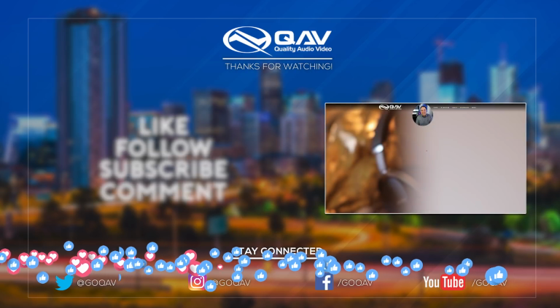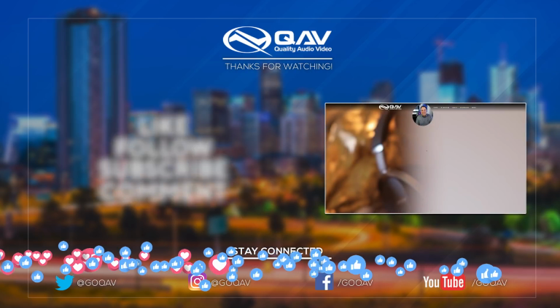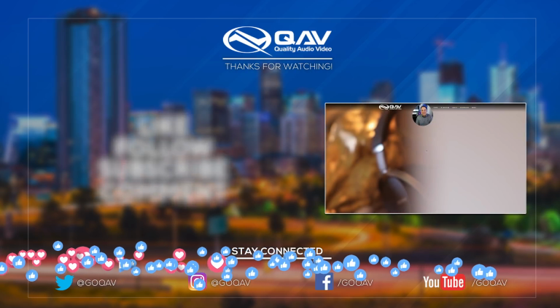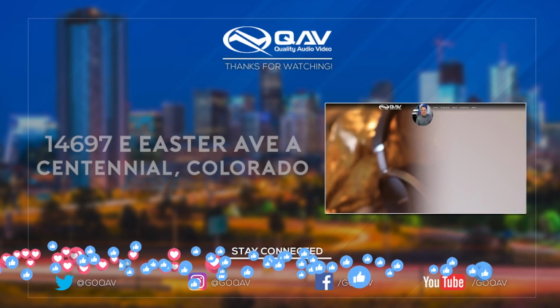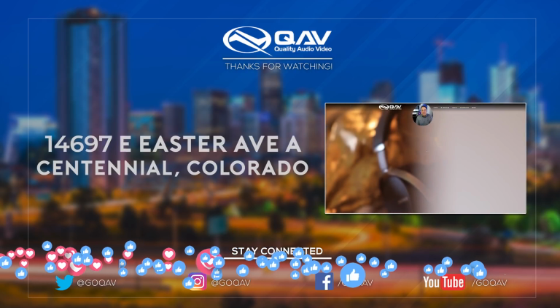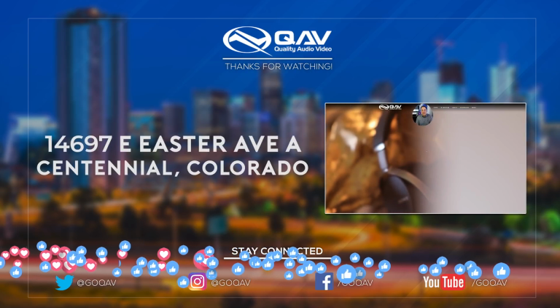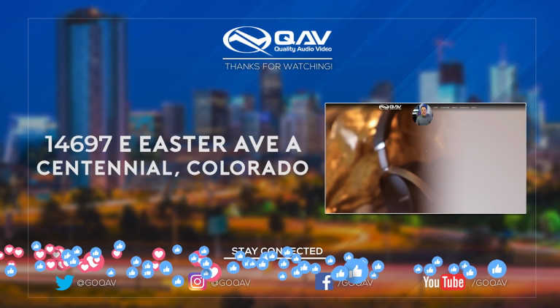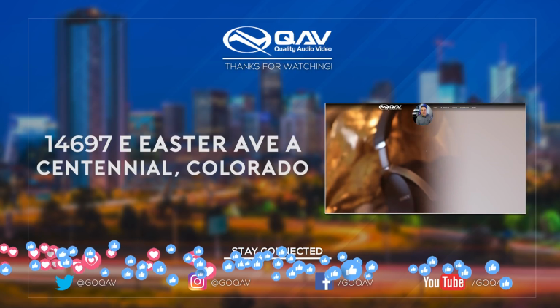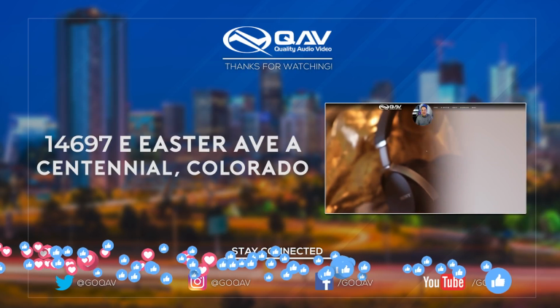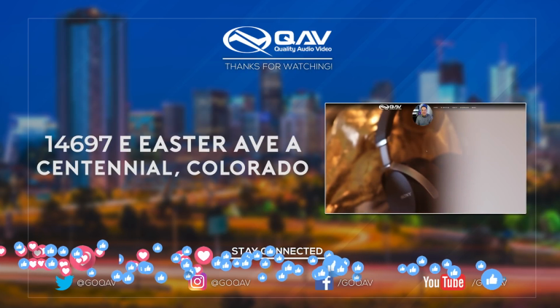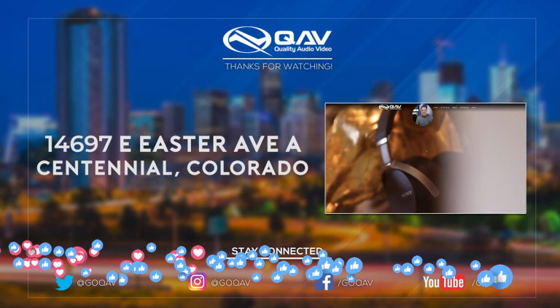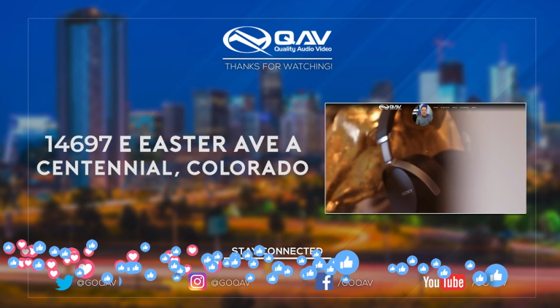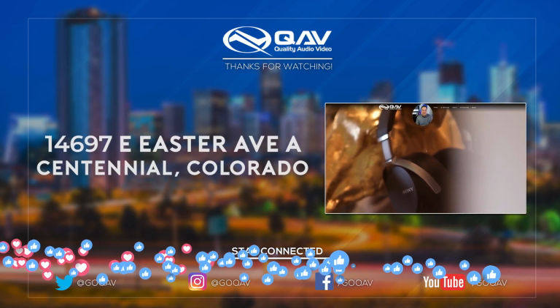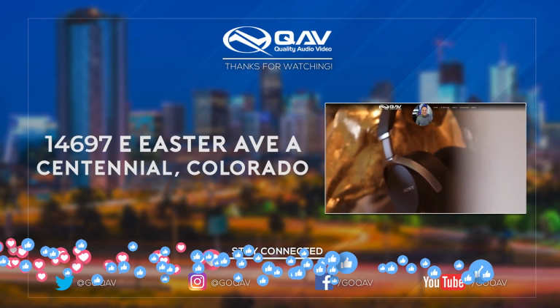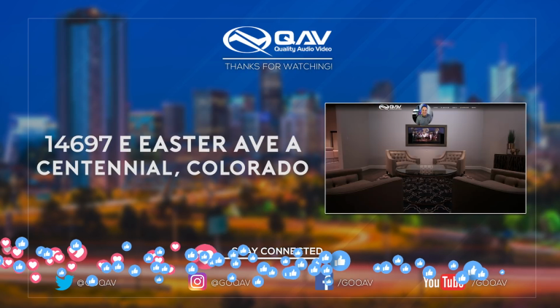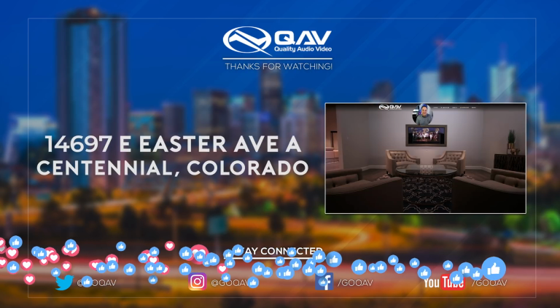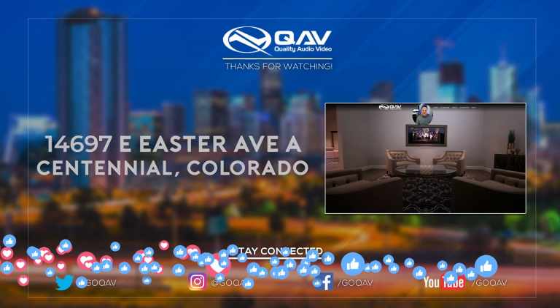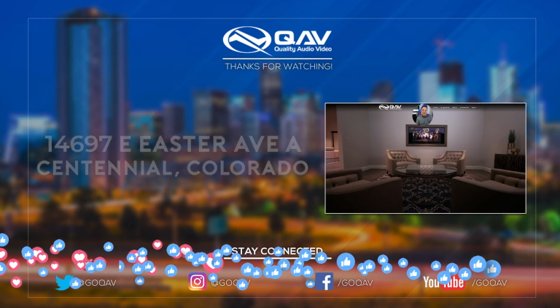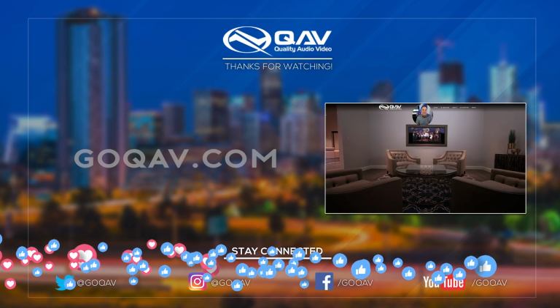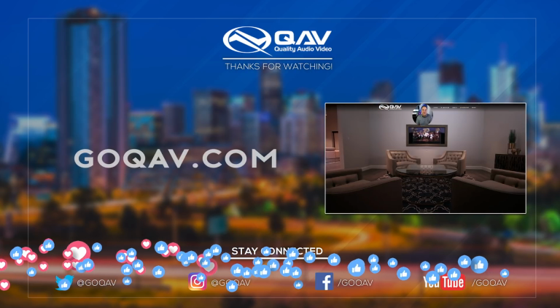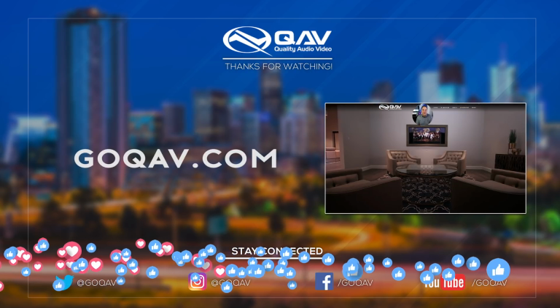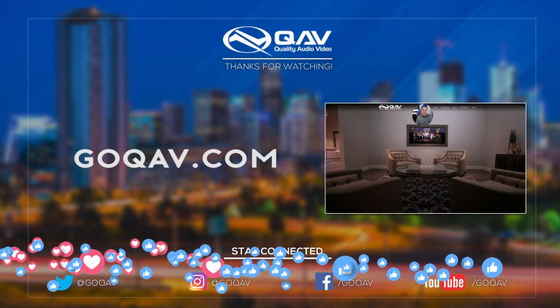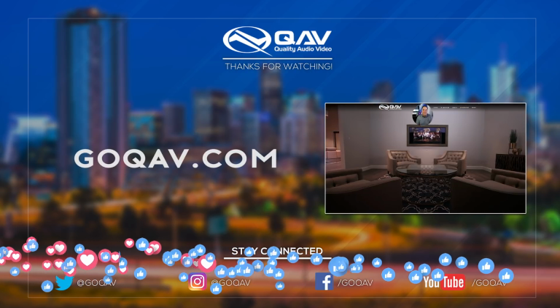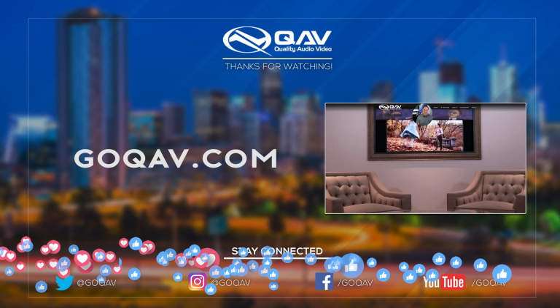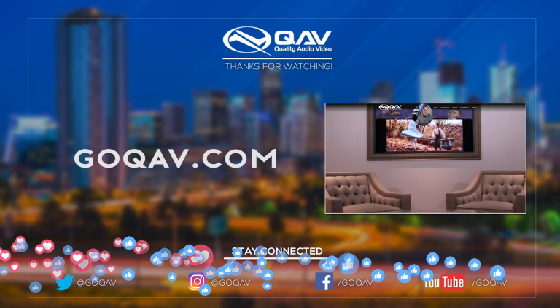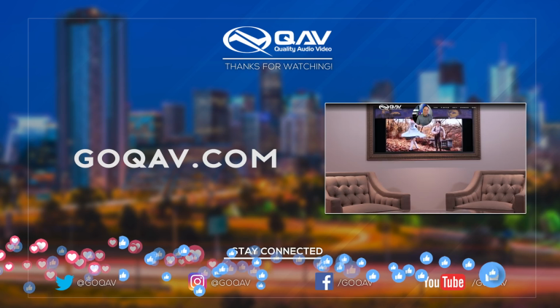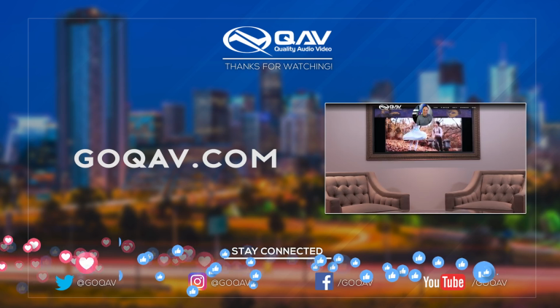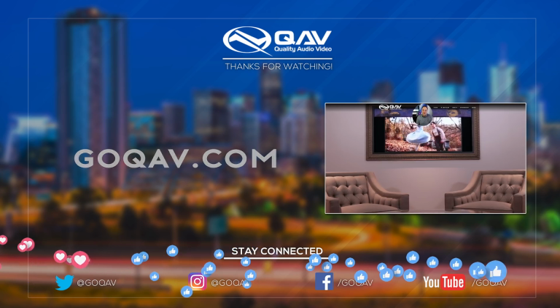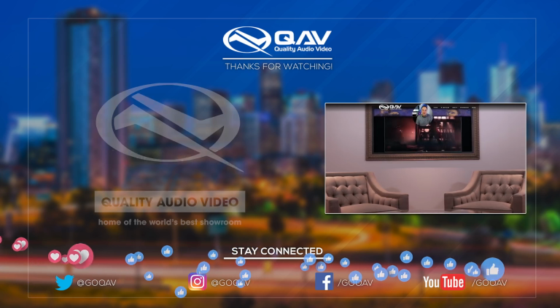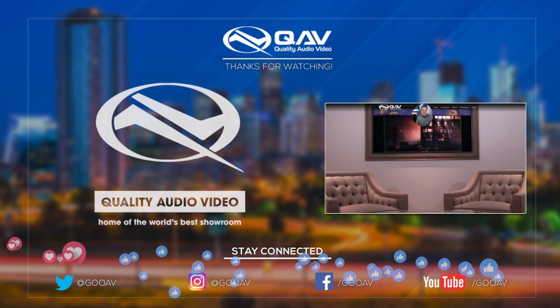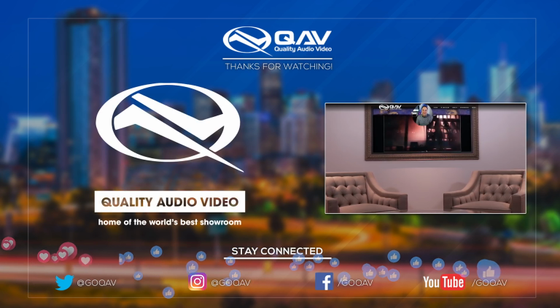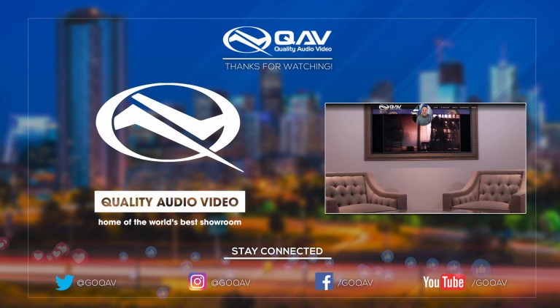This is Tyson Rabidey from the Quality Audio Video Showroom in Centennial, Colorado. Thanks for watching — we'll see you next time. GoQAV.com.